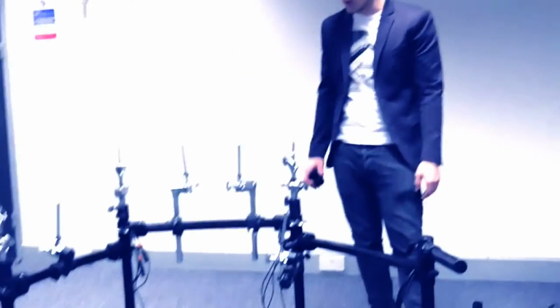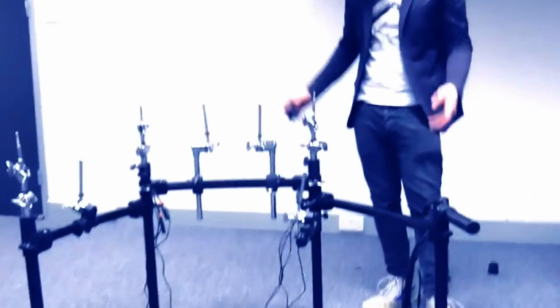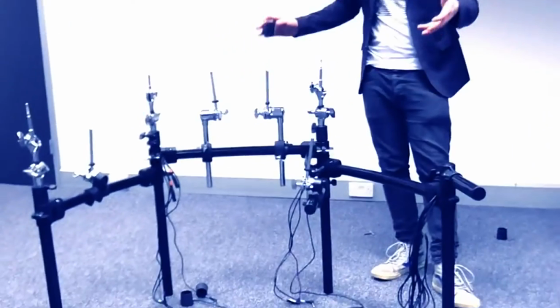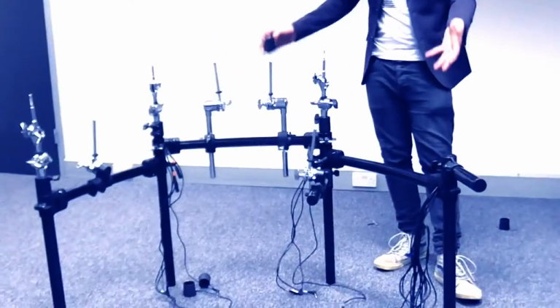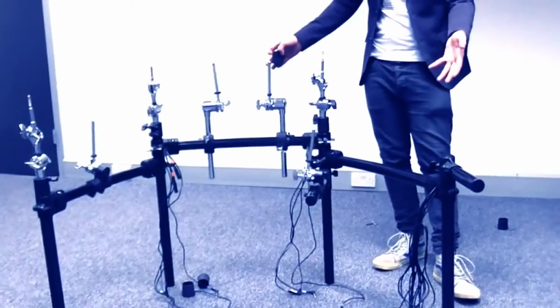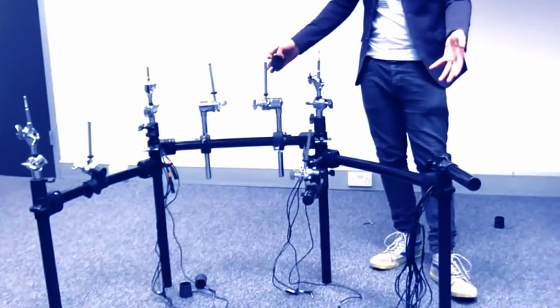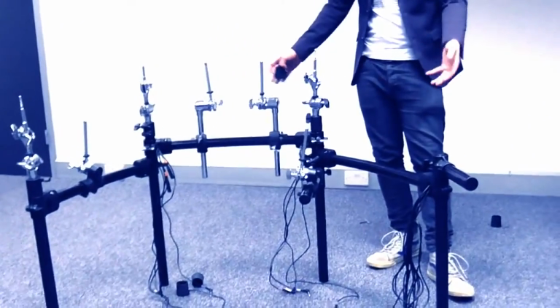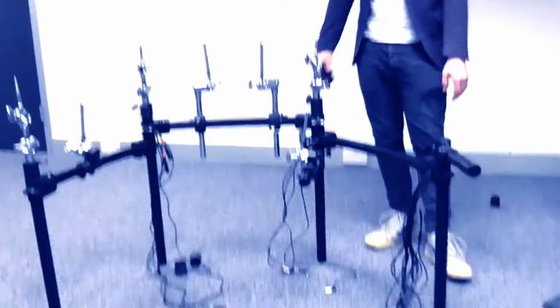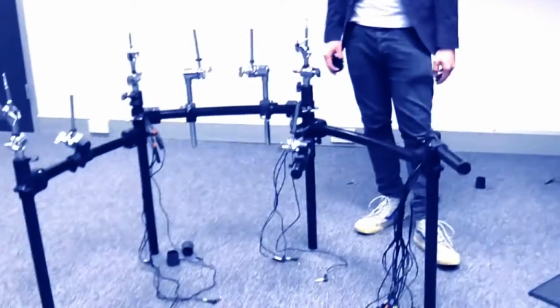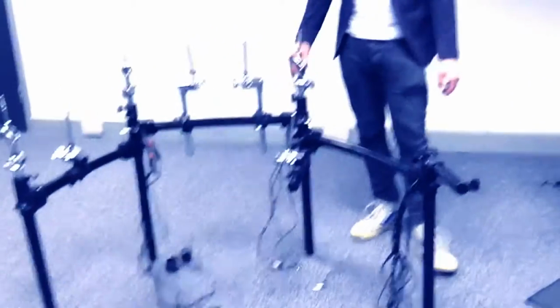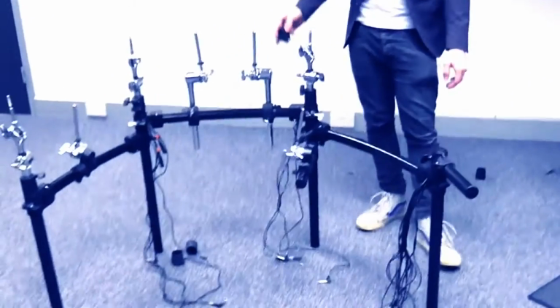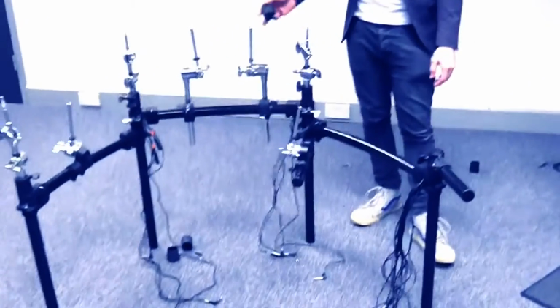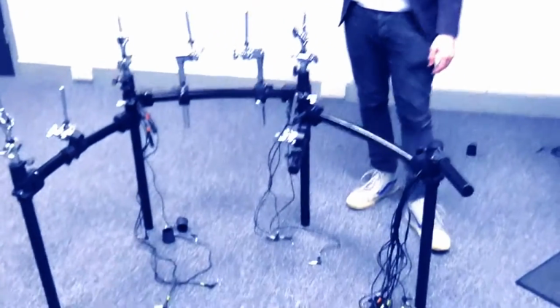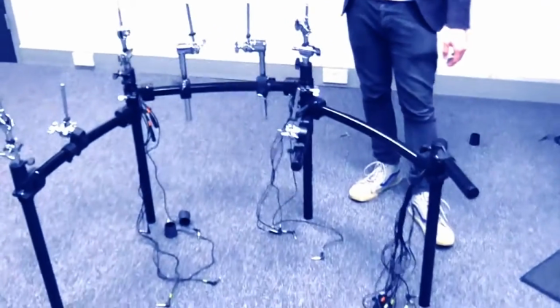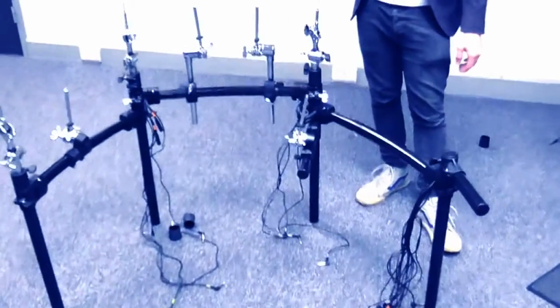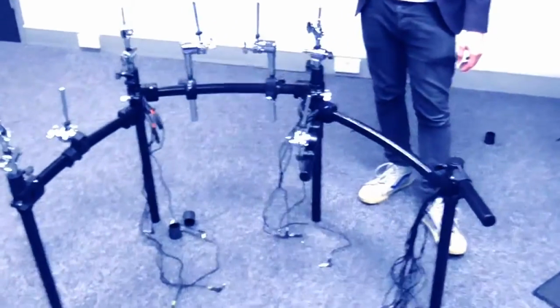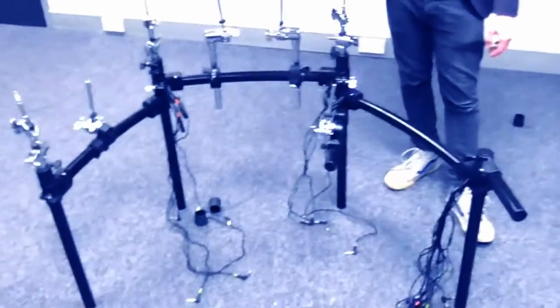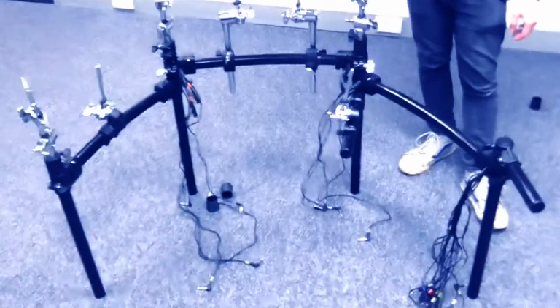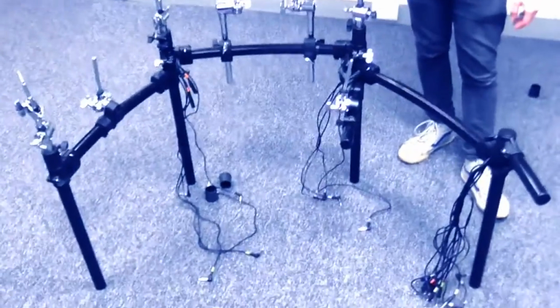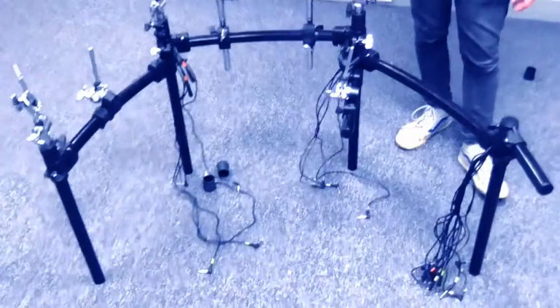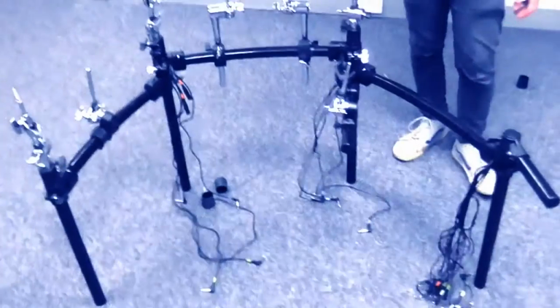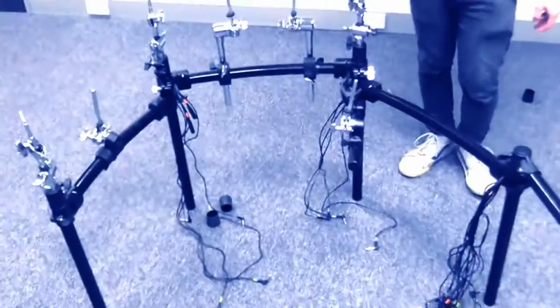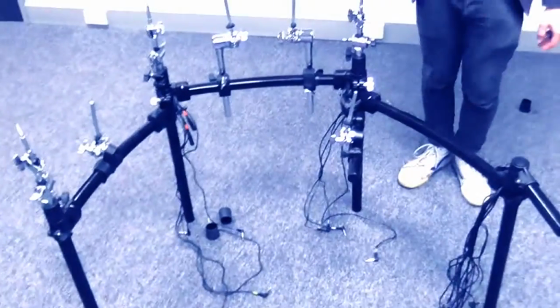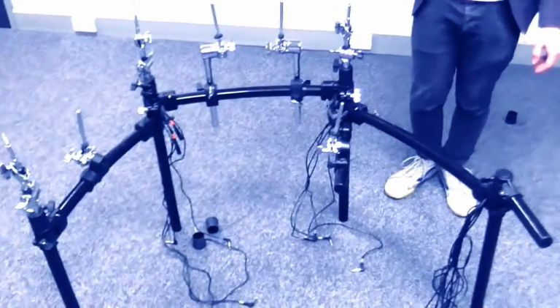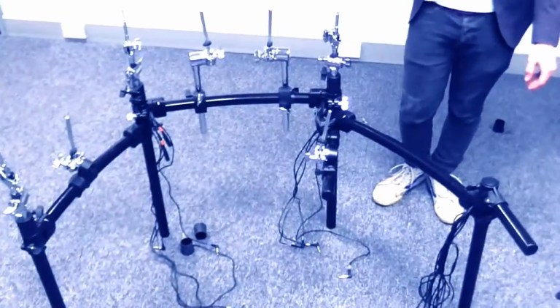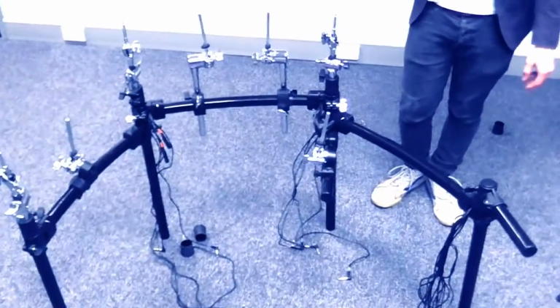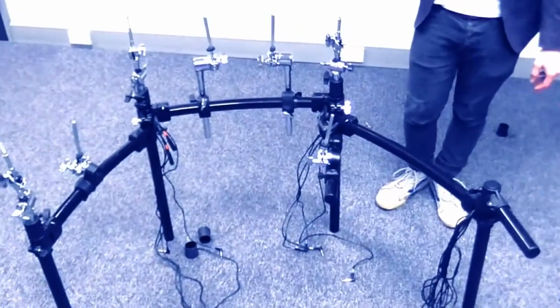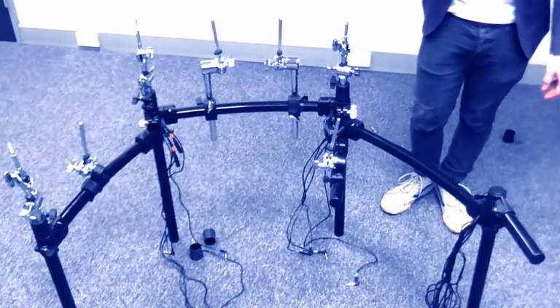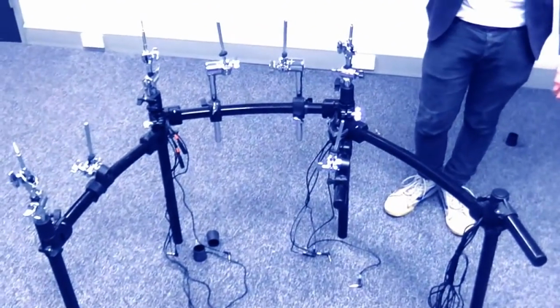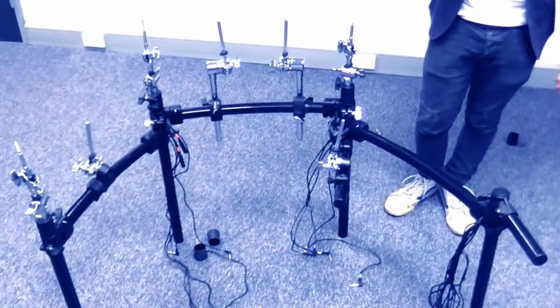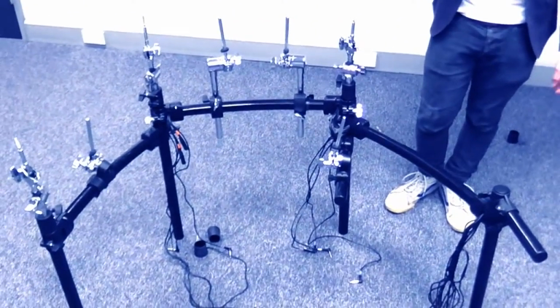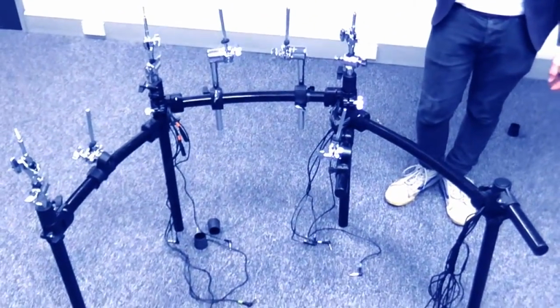I hope this helps. This is how to set up an MDS-12V for left-handed players.